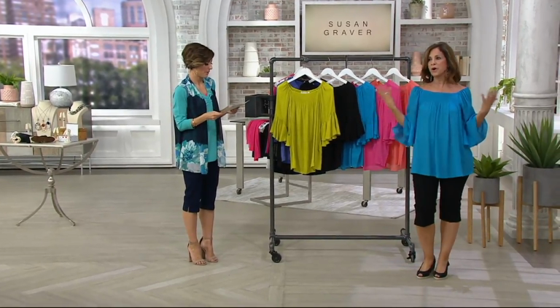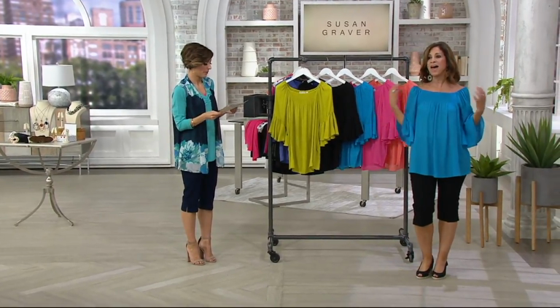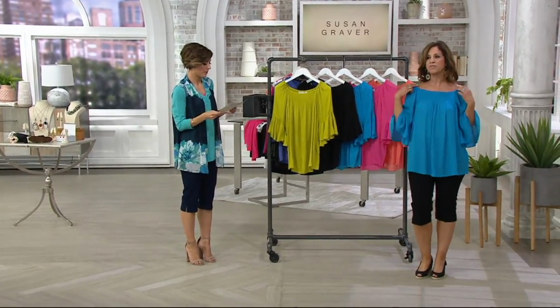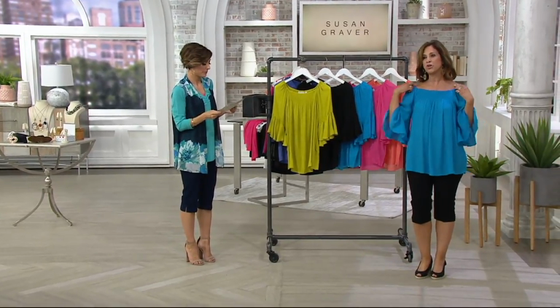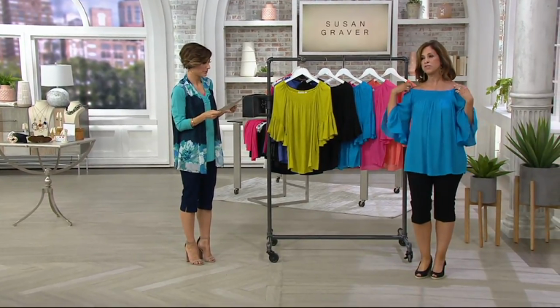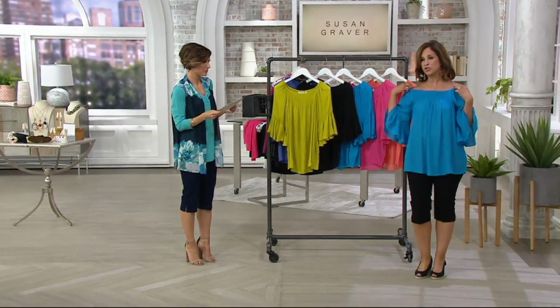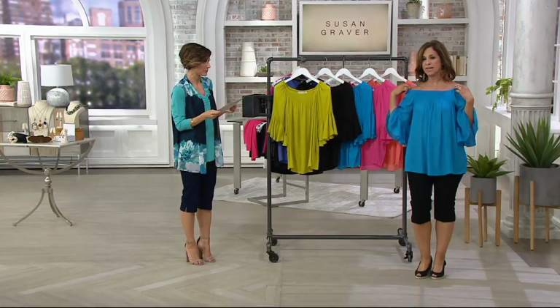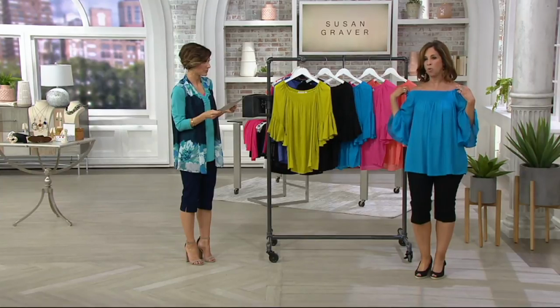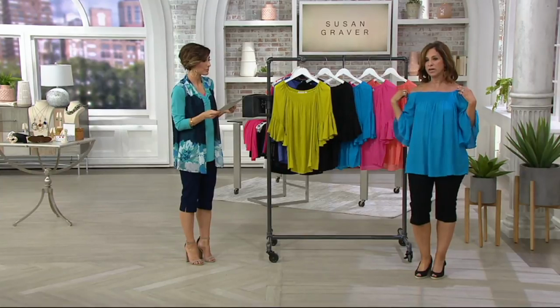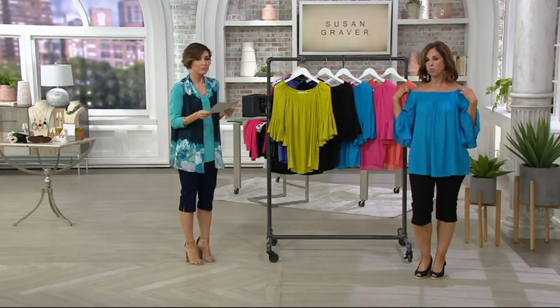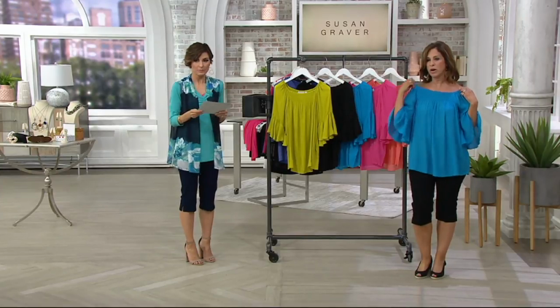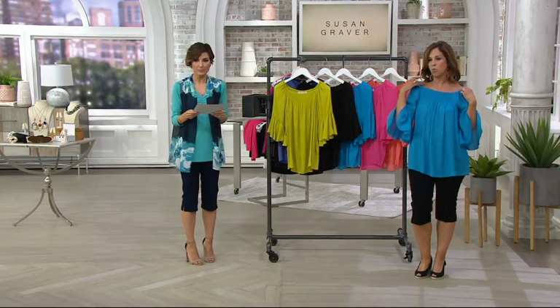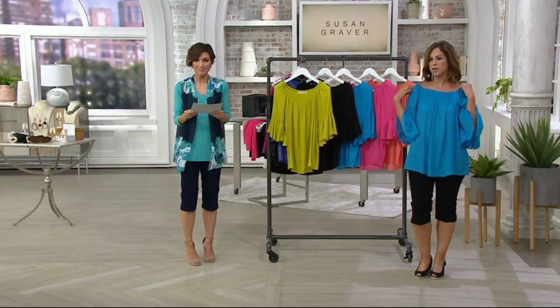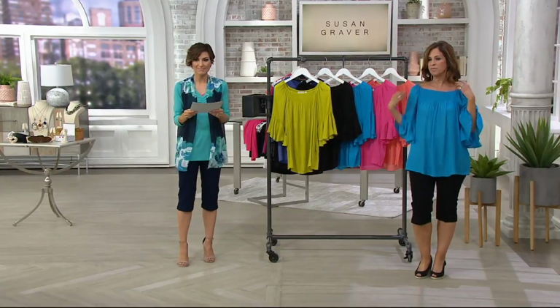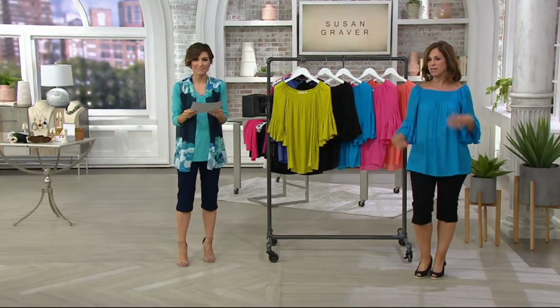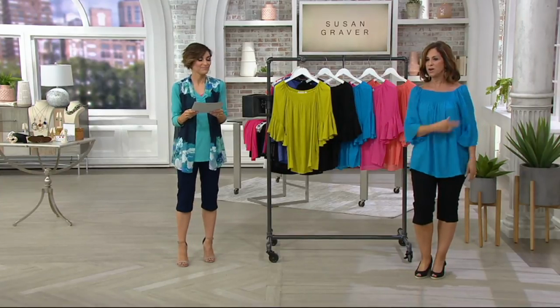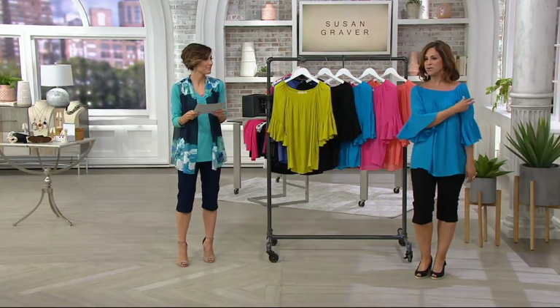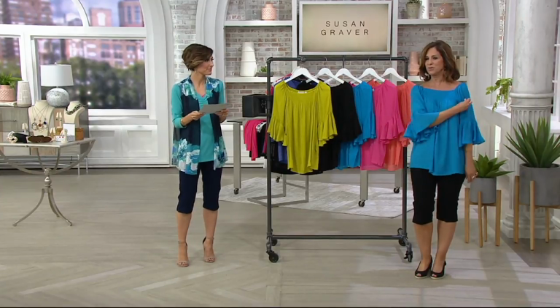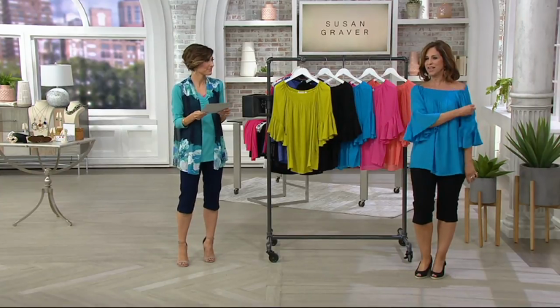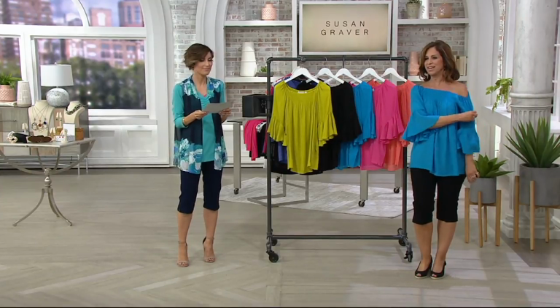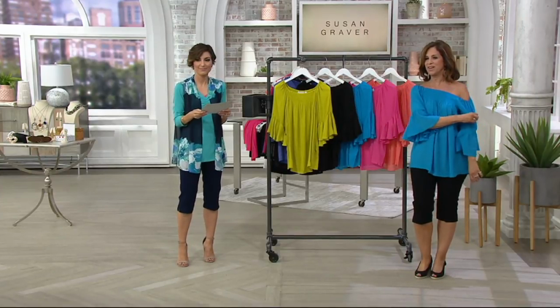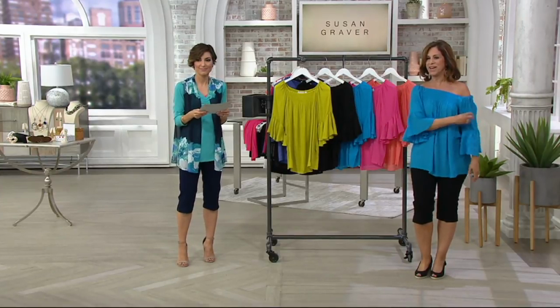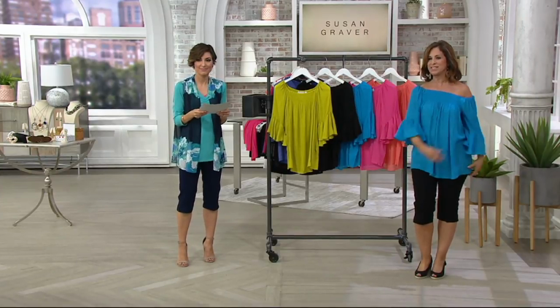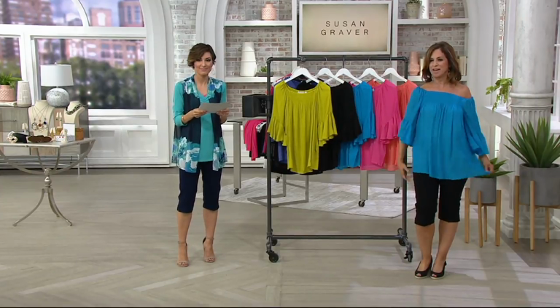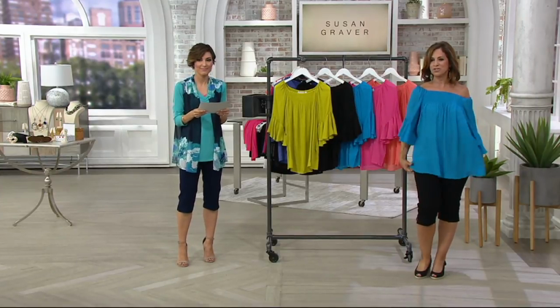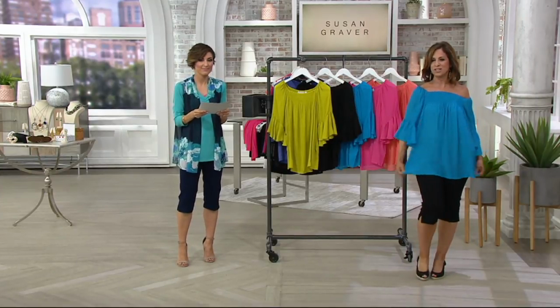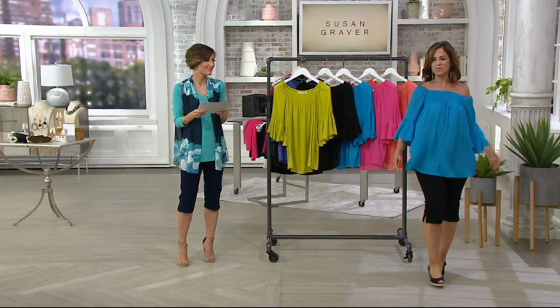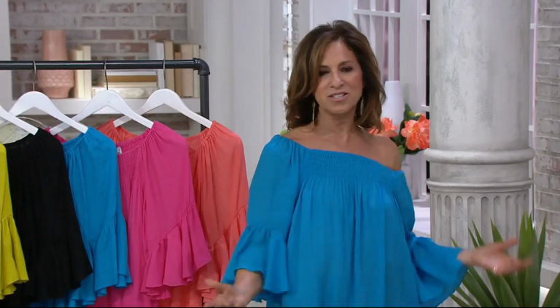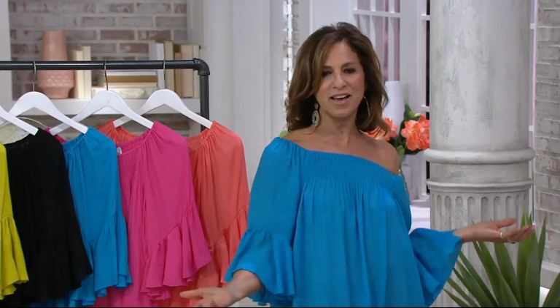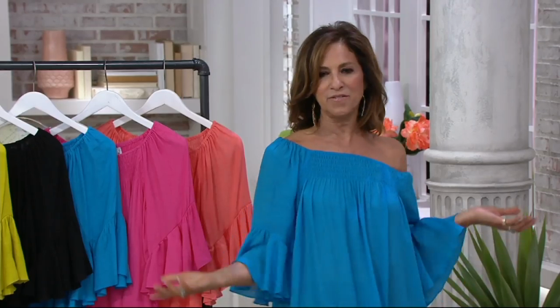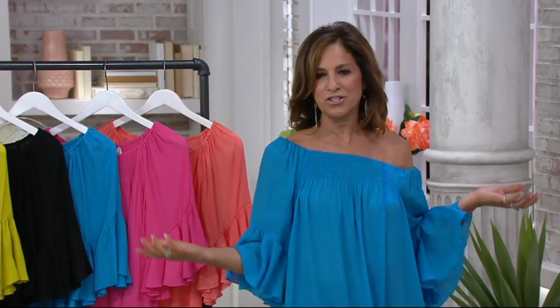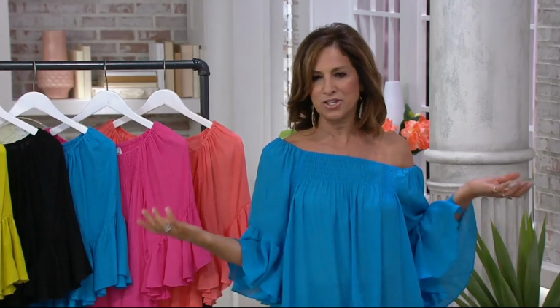You can even do an asymmetric look, which is kind of fun. It just works with whatever you want to do with it.